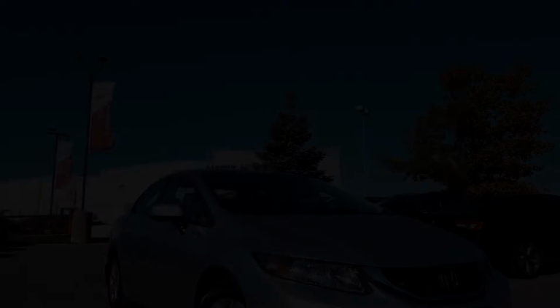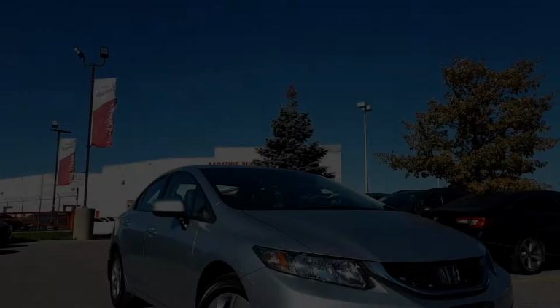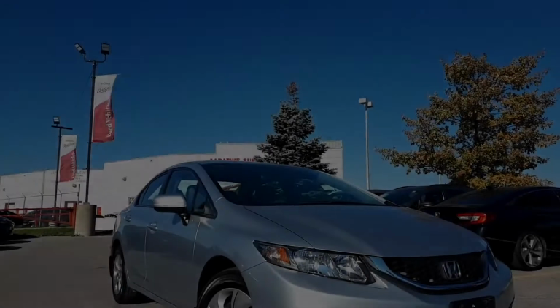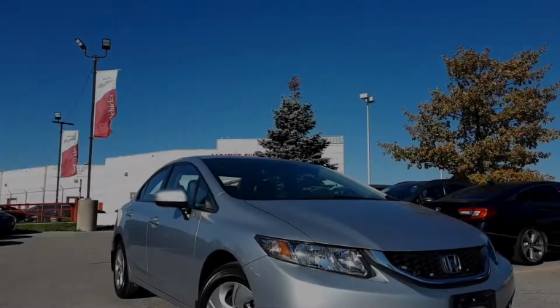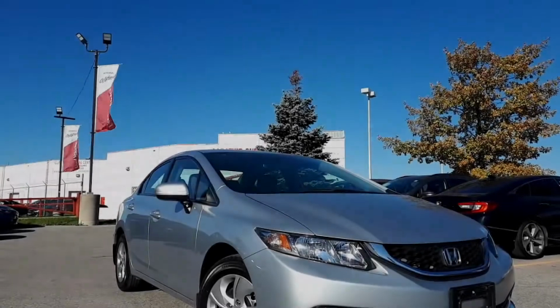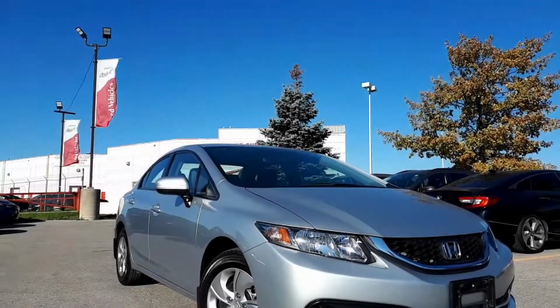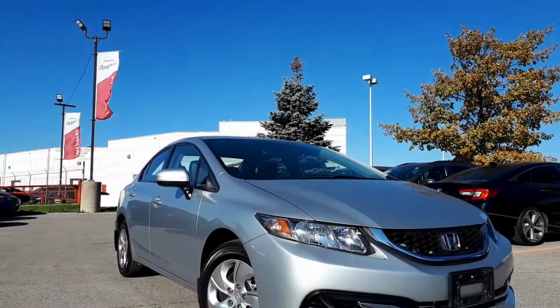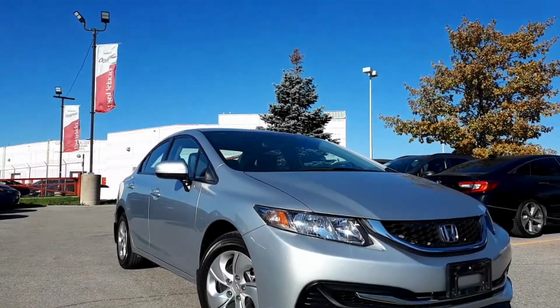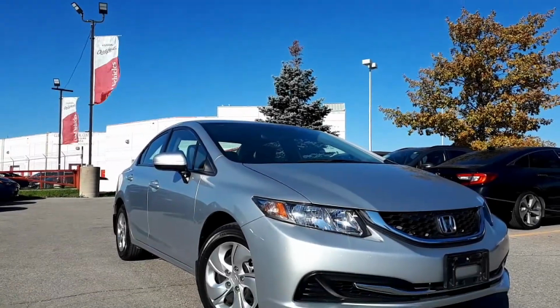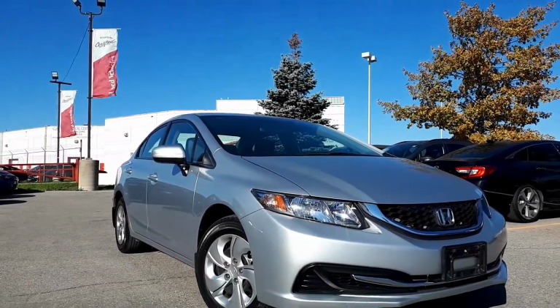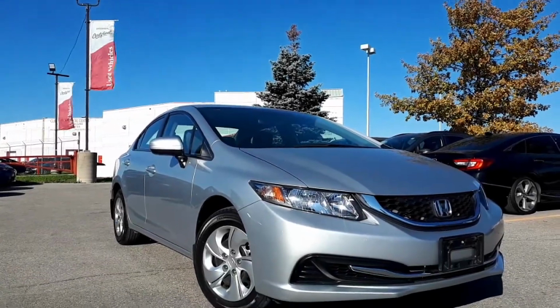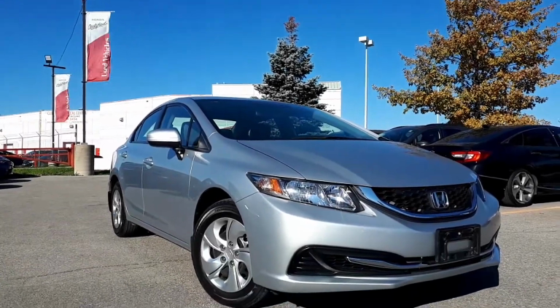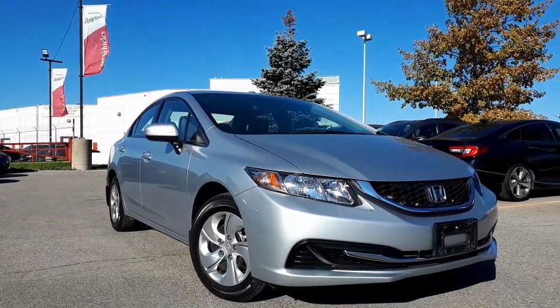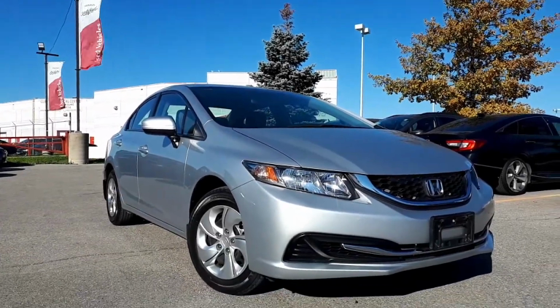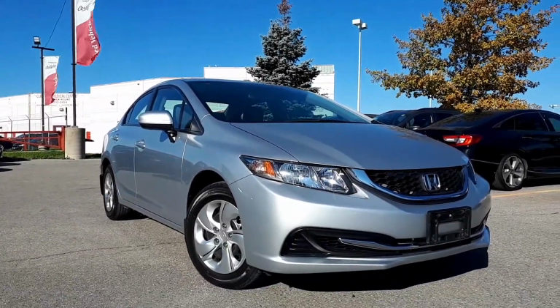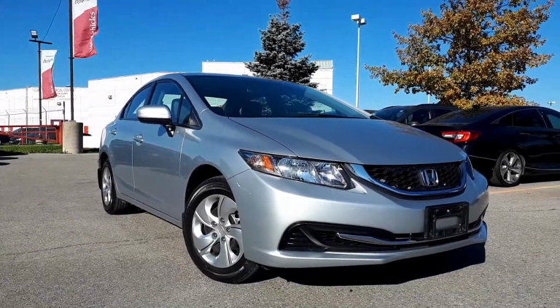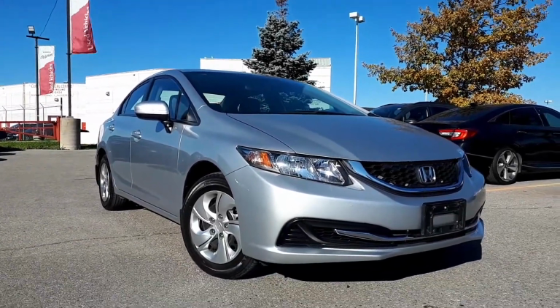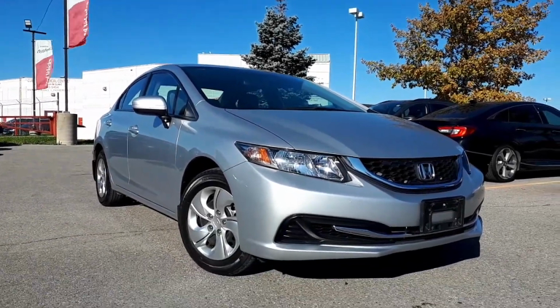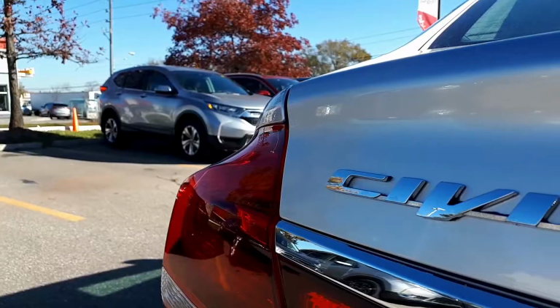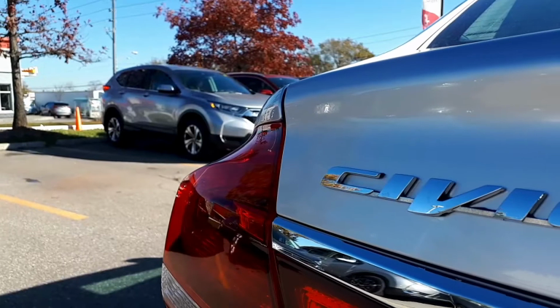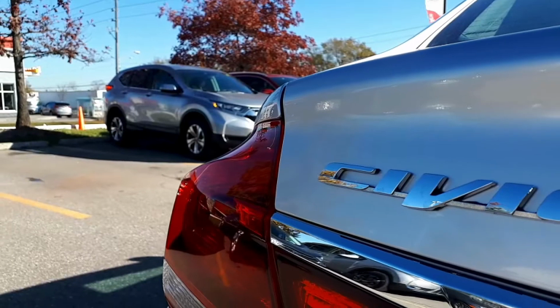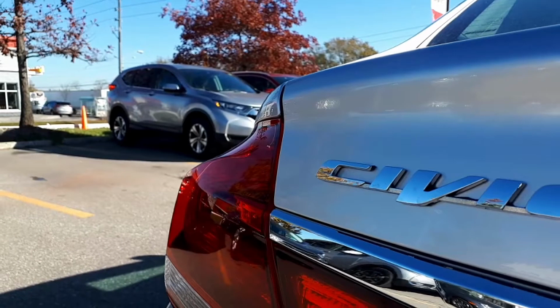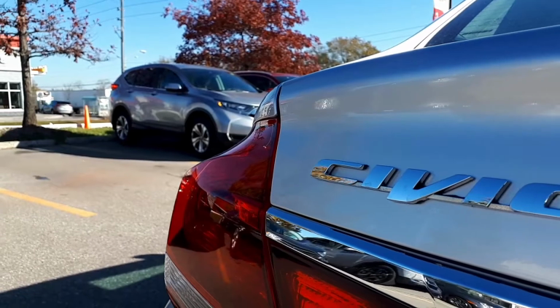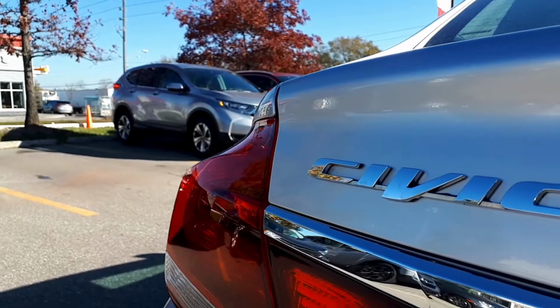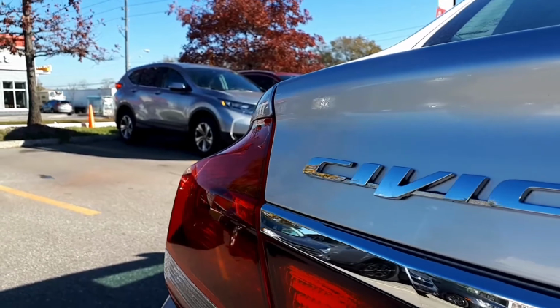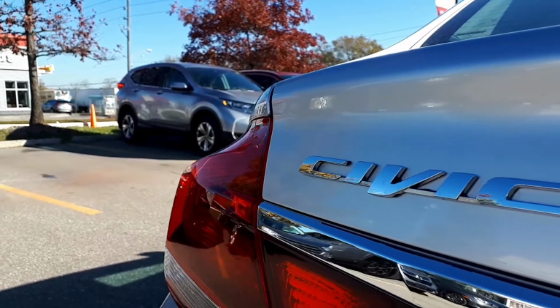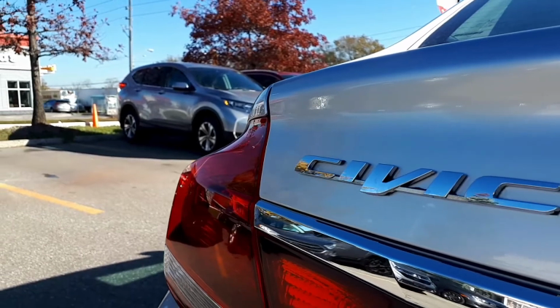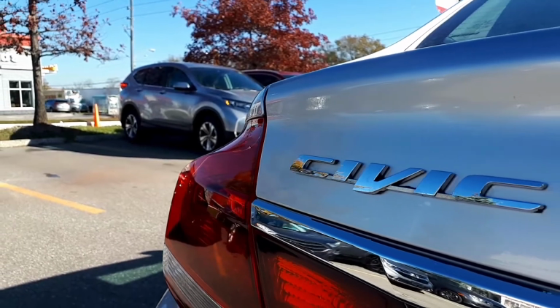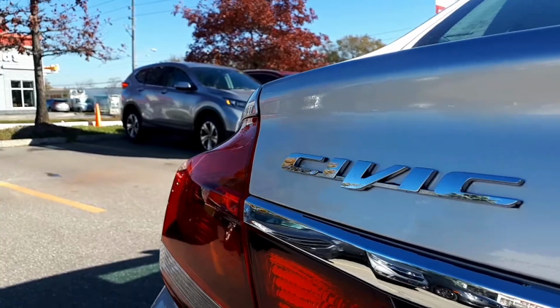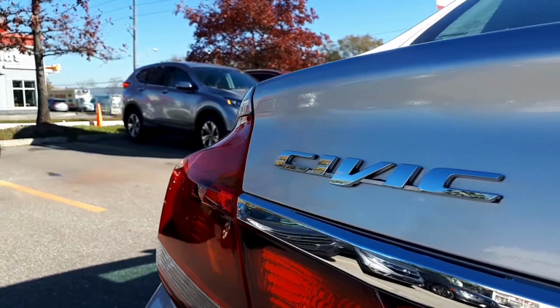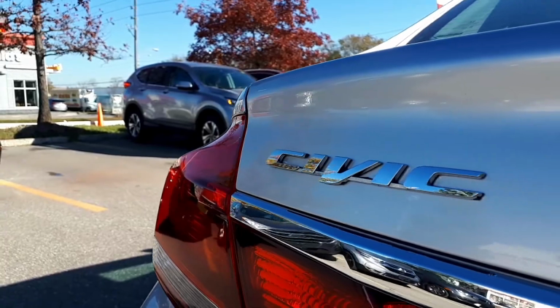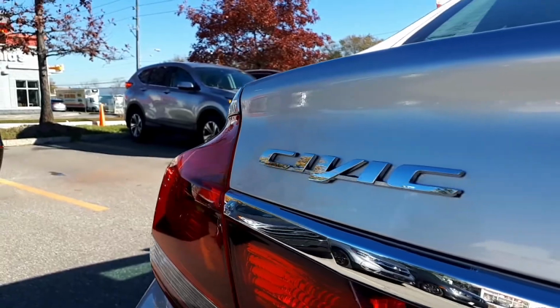Here at Formula Honda we have a pre-owned and one-owner 2015 Honda Civic LX.